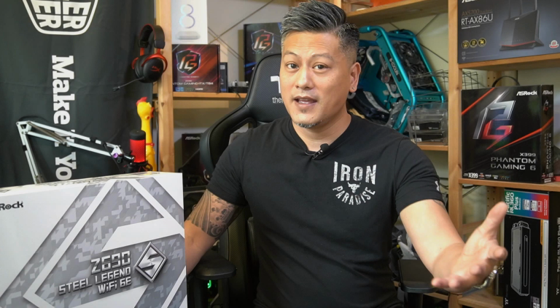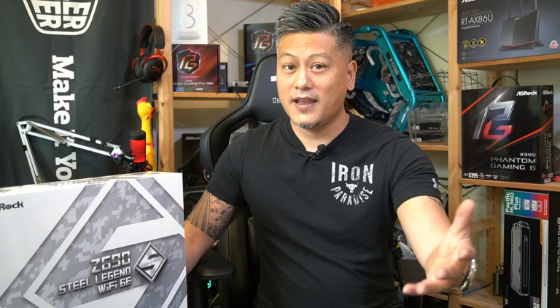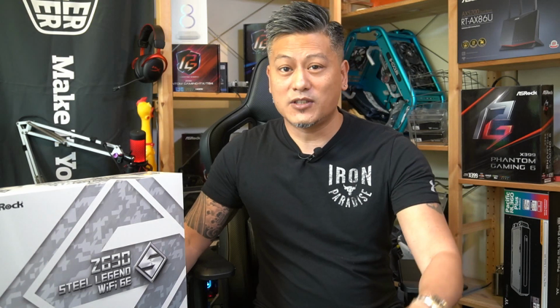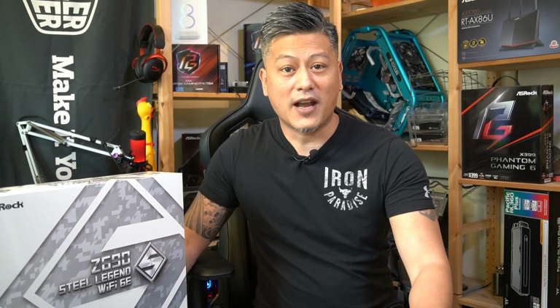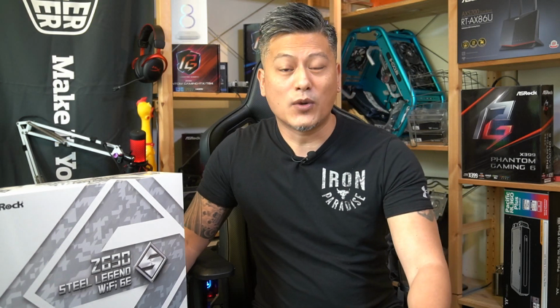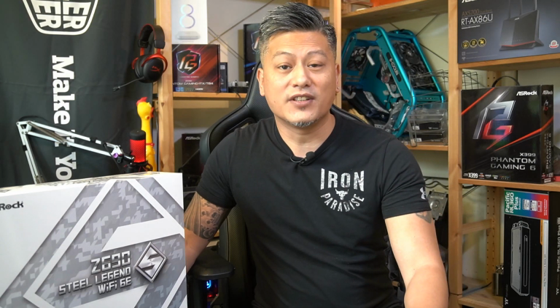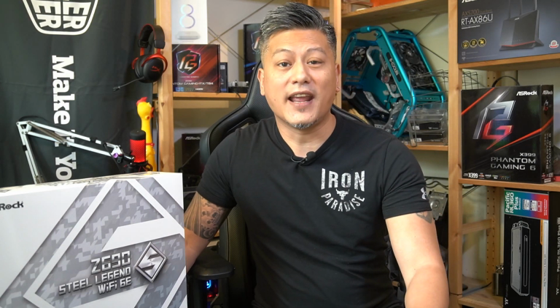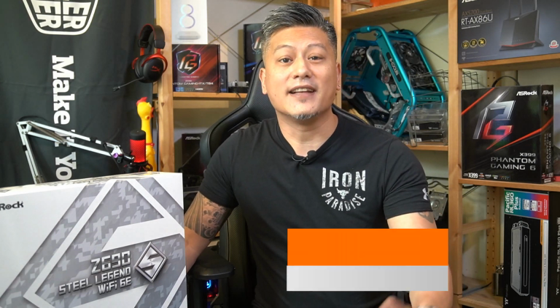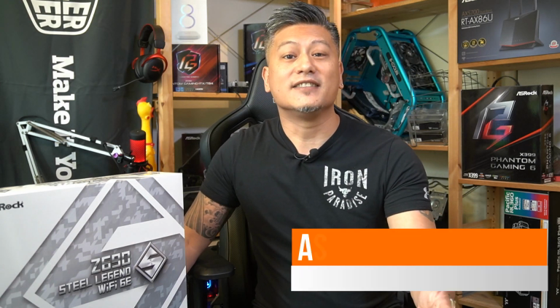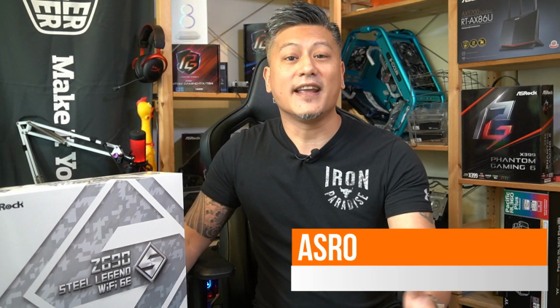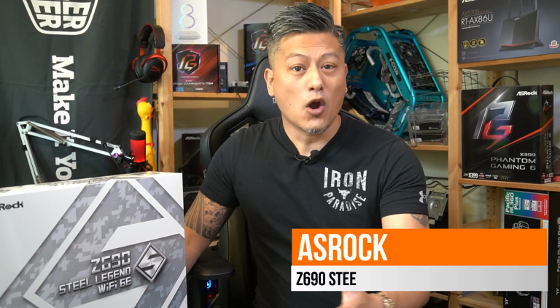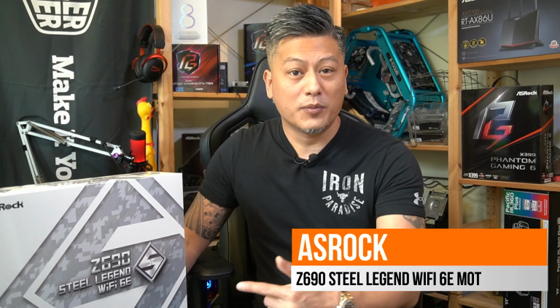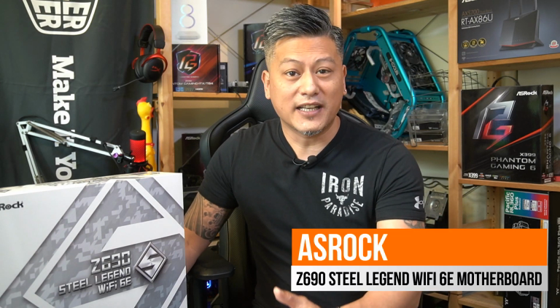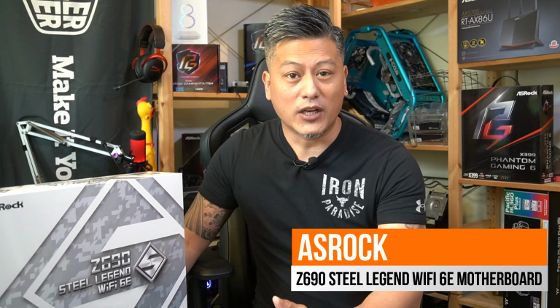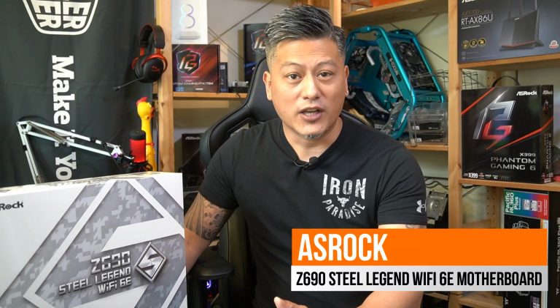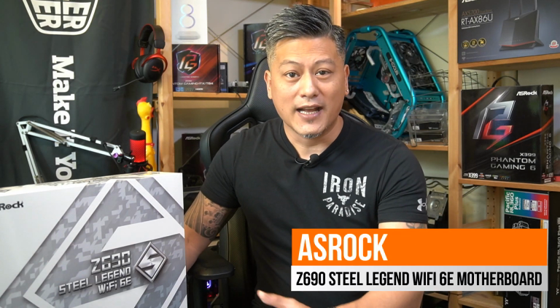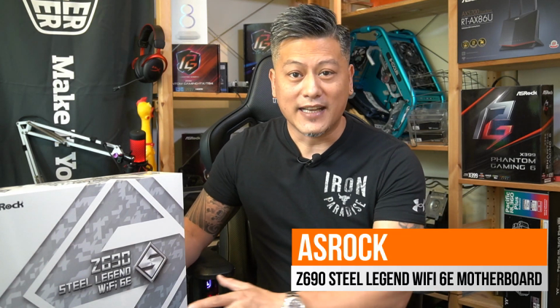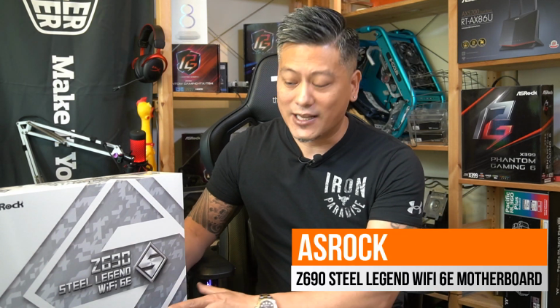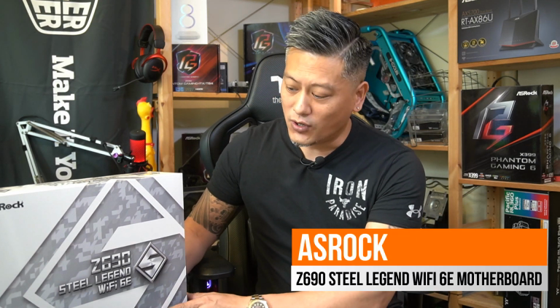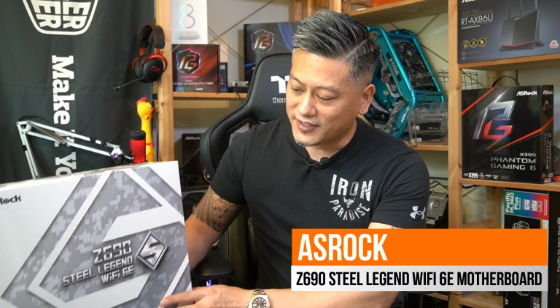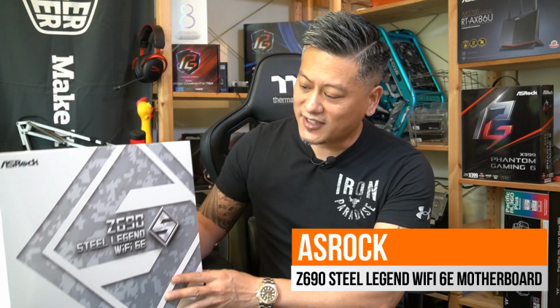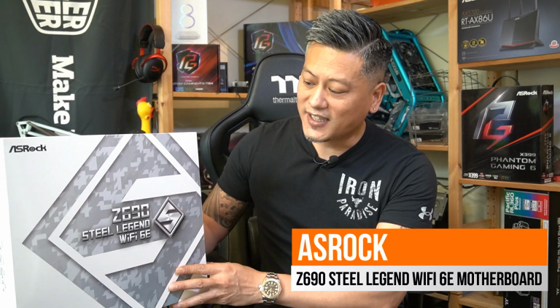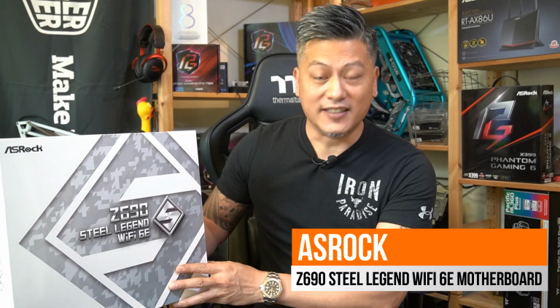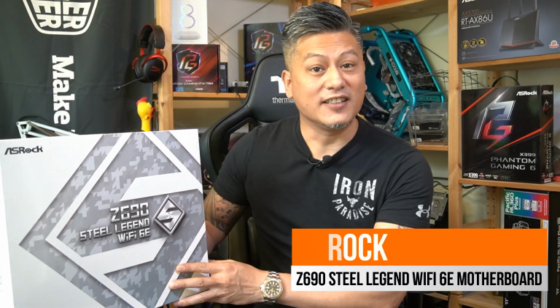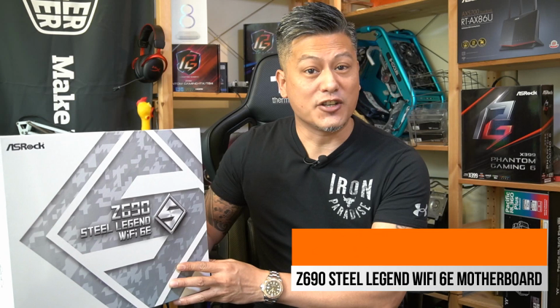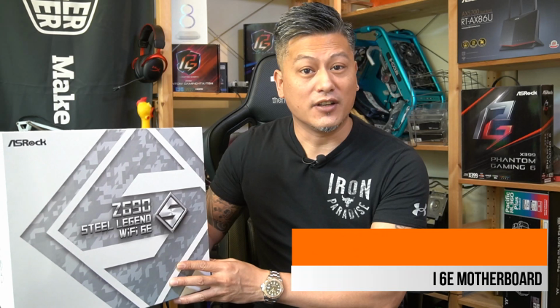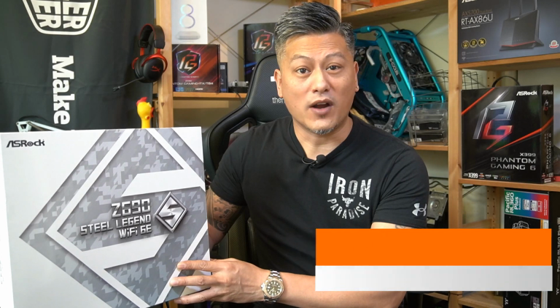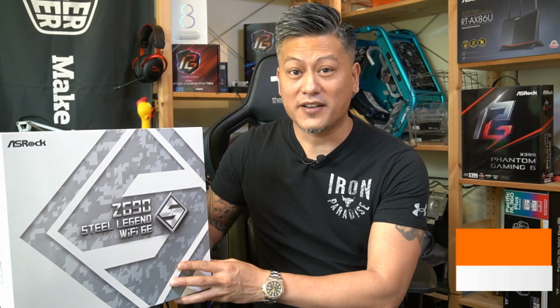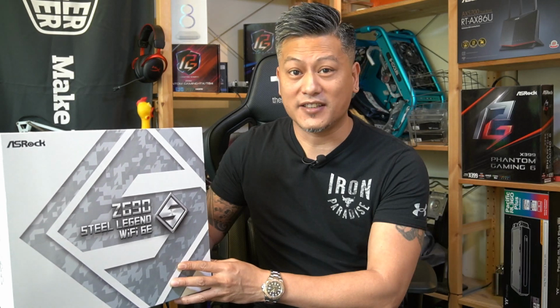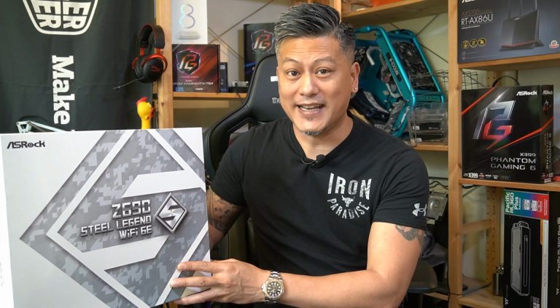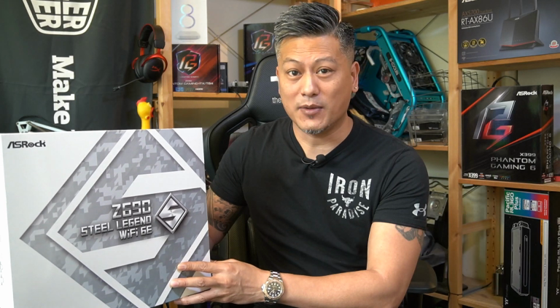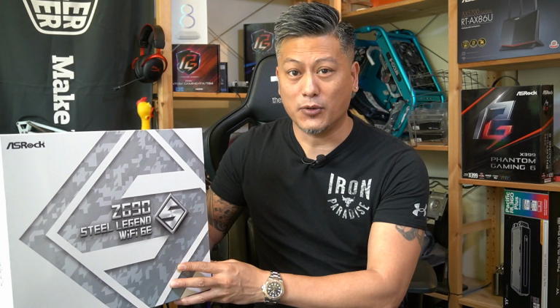Hey, what's up guys, Winston here. Today we'll be taking a quick look at the ASRock Z690 Steel Legend Wi-Fi 6E motherboard.